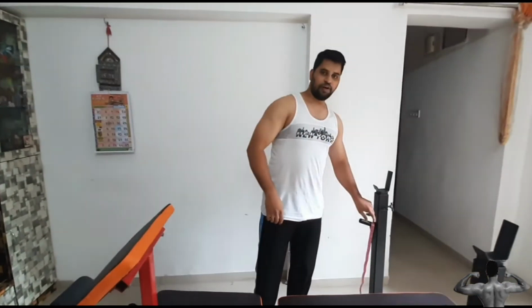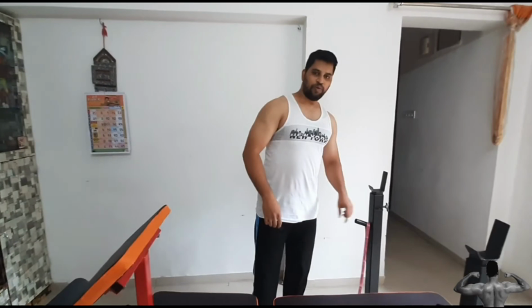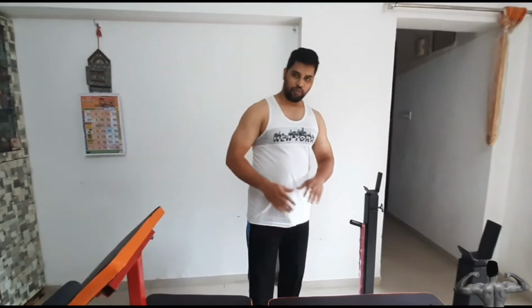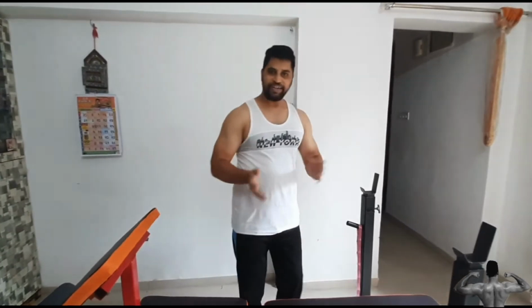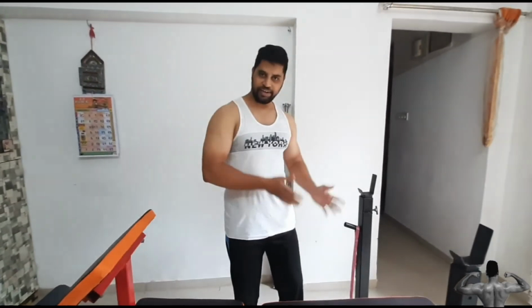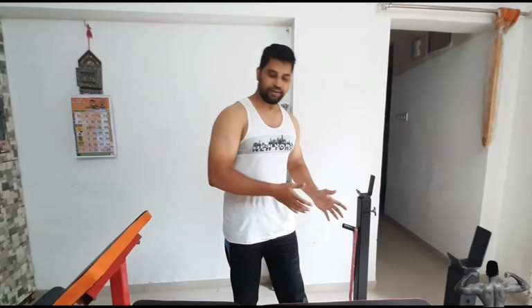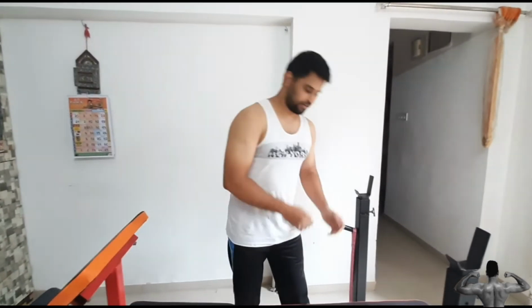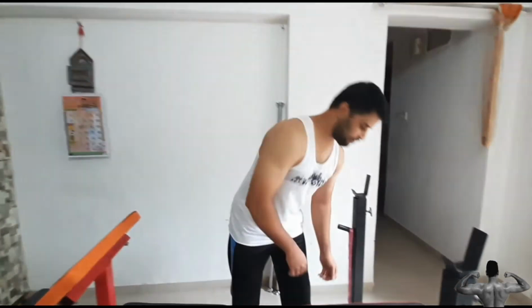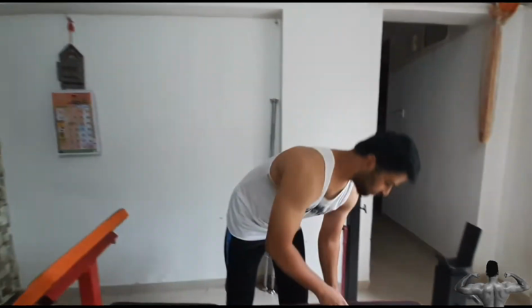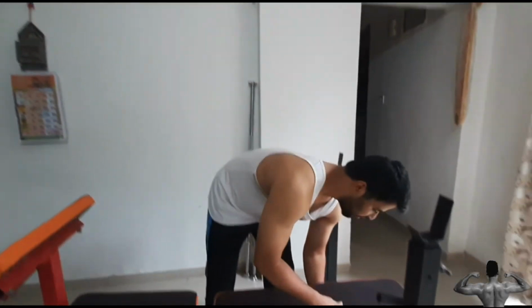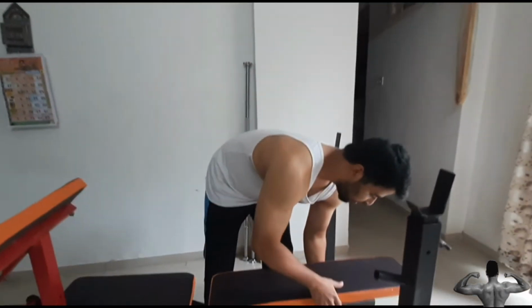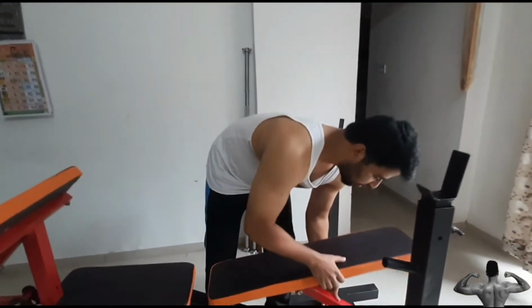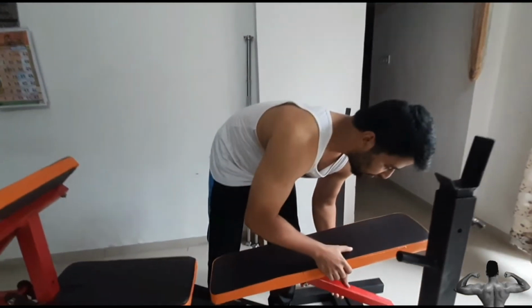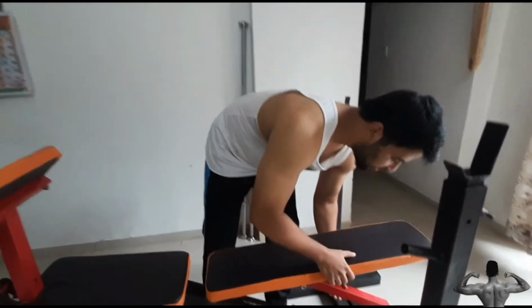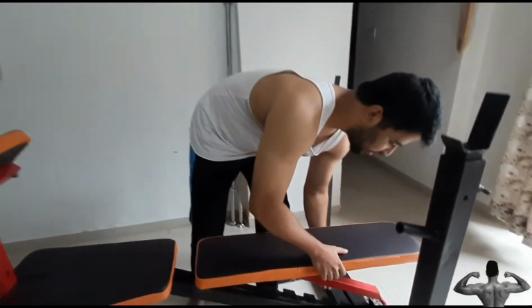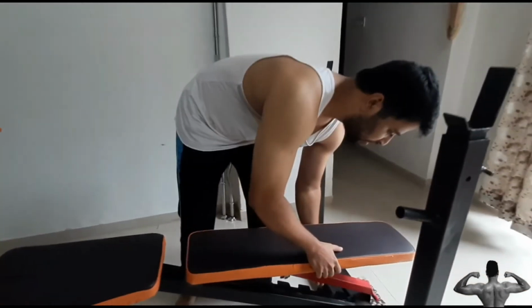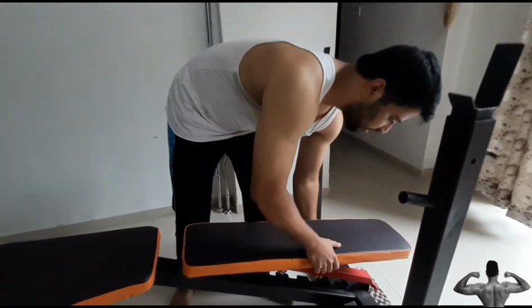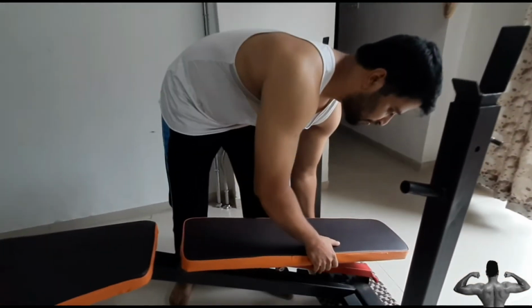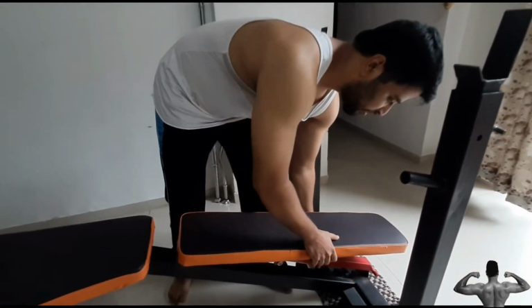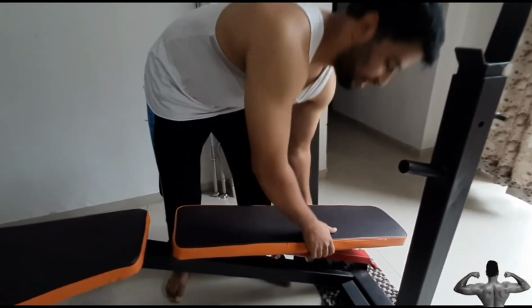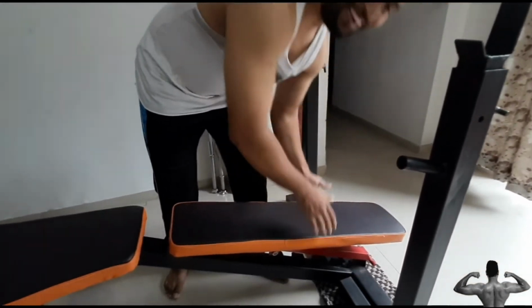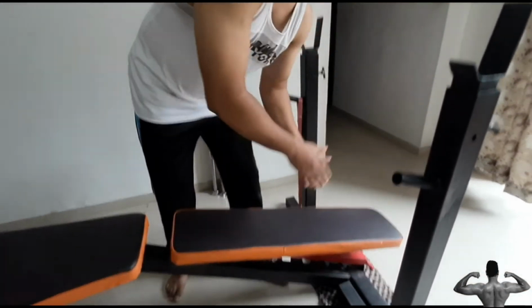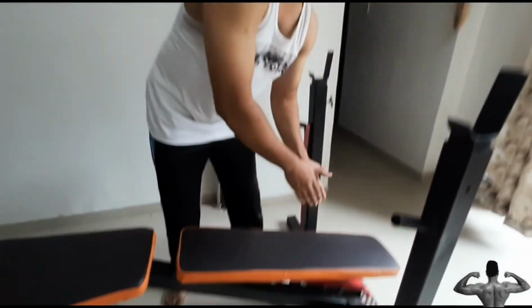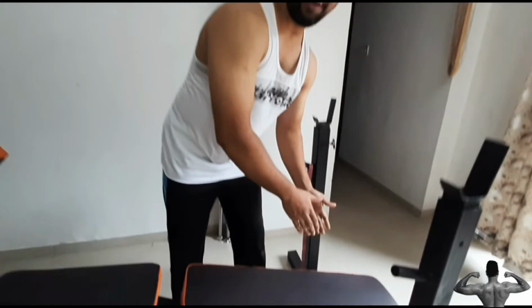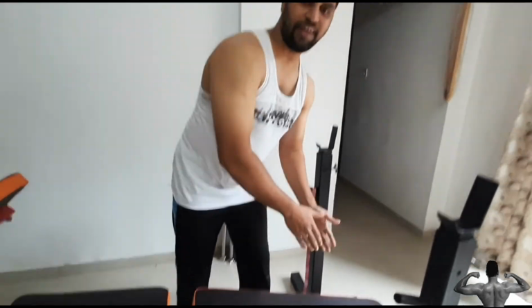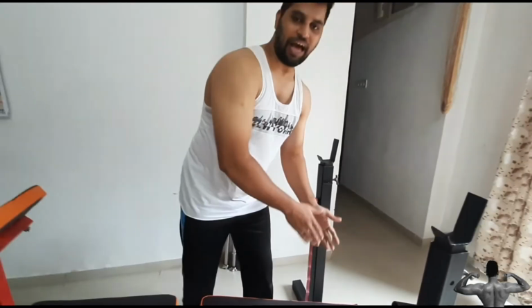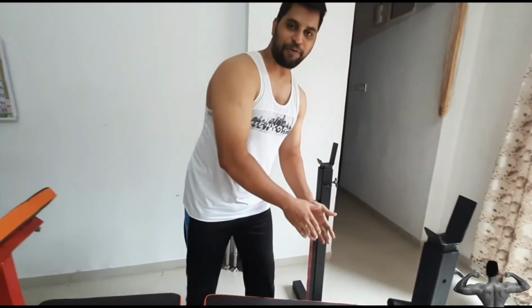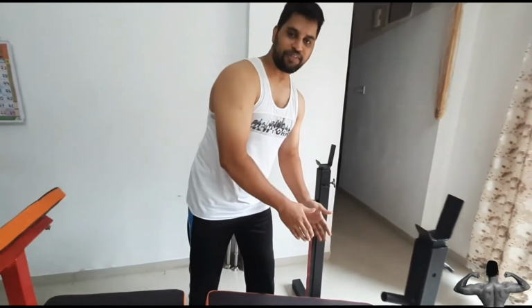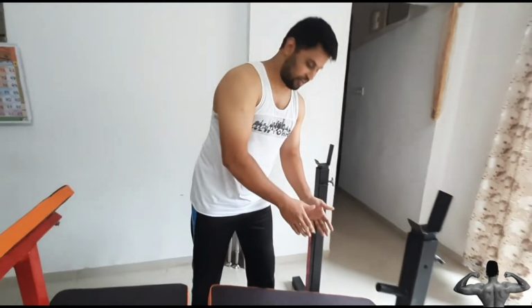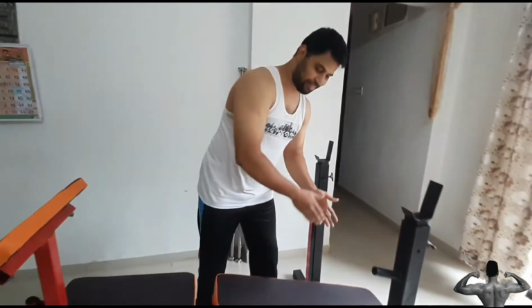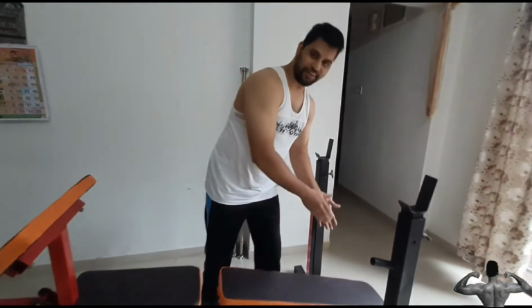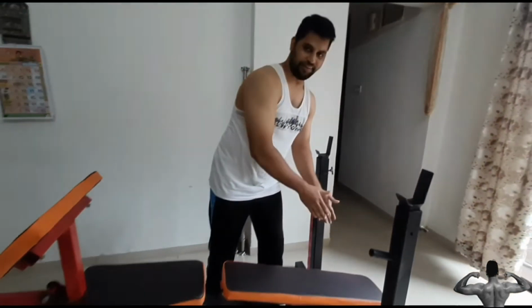While declining, the decline angle is approximately 30 degrees.